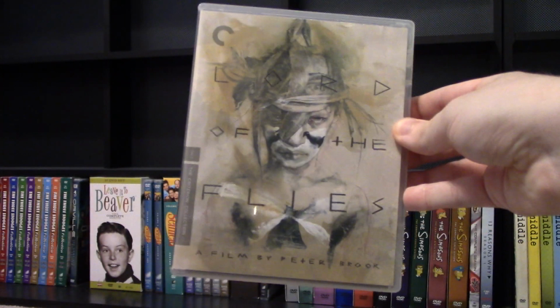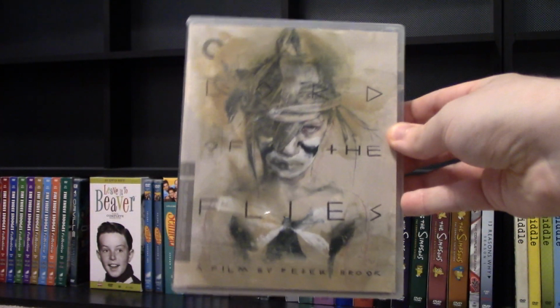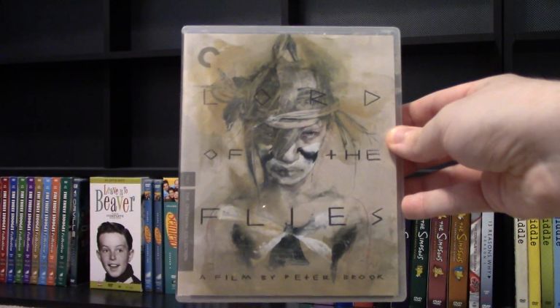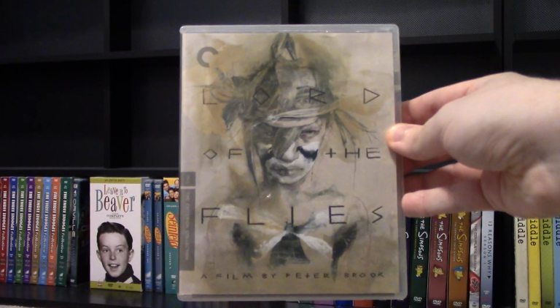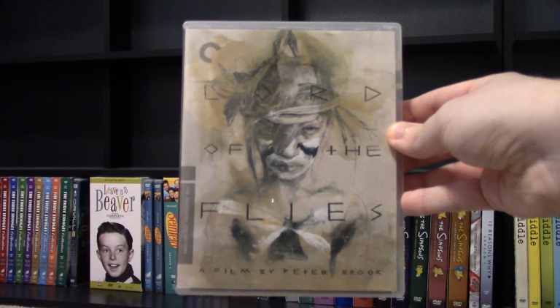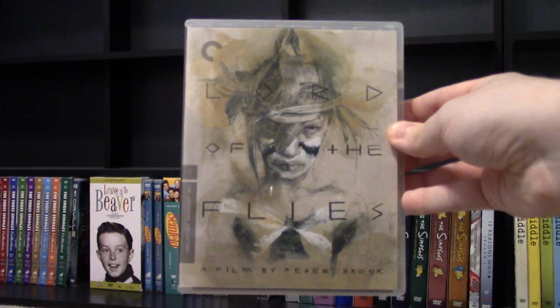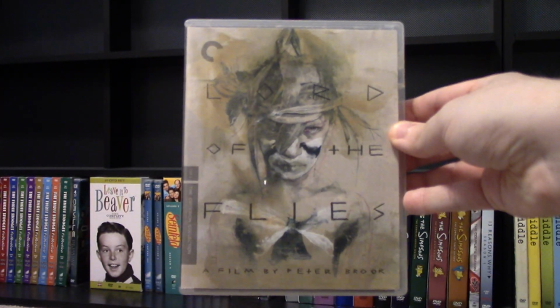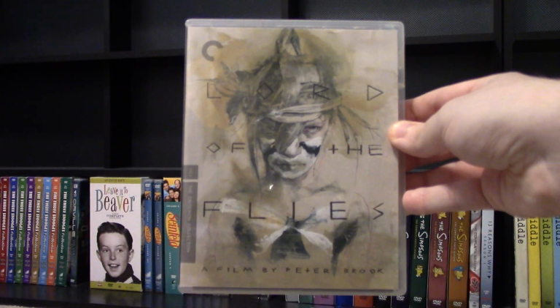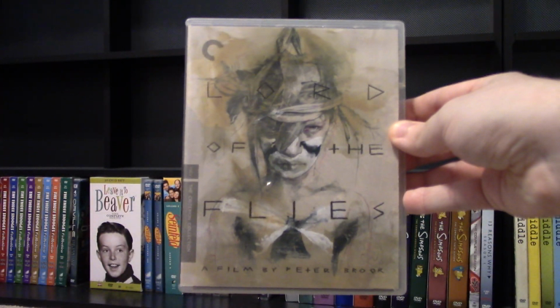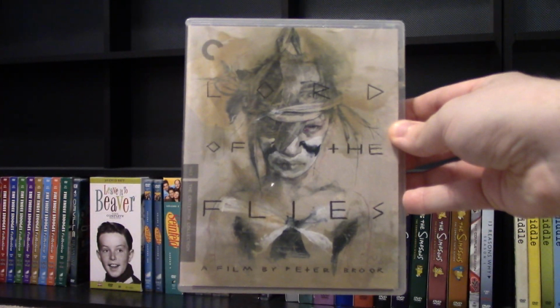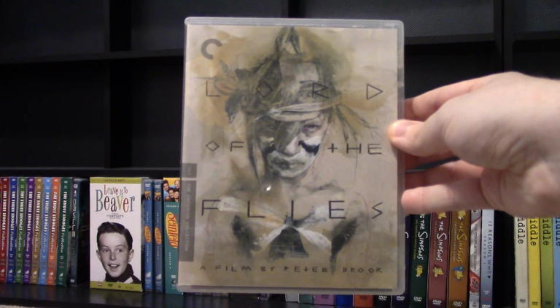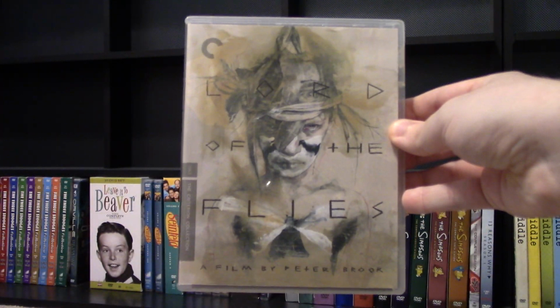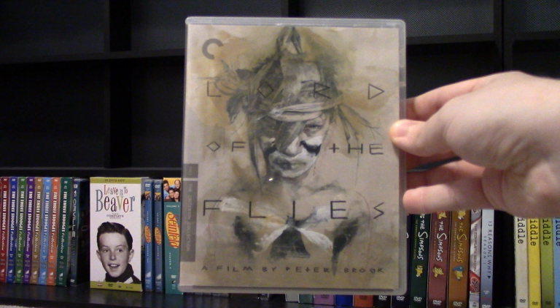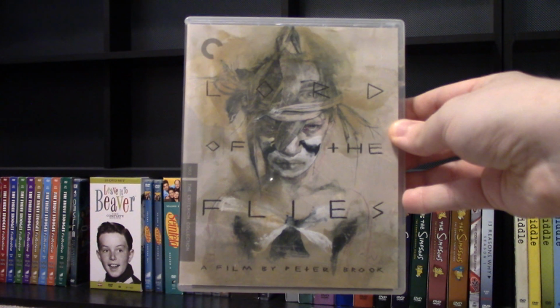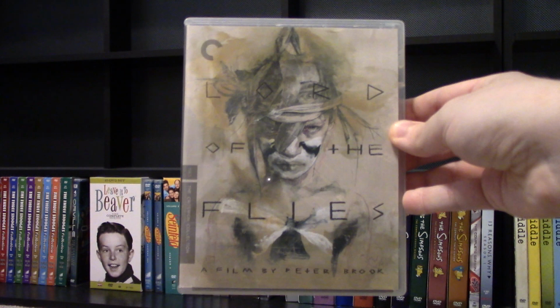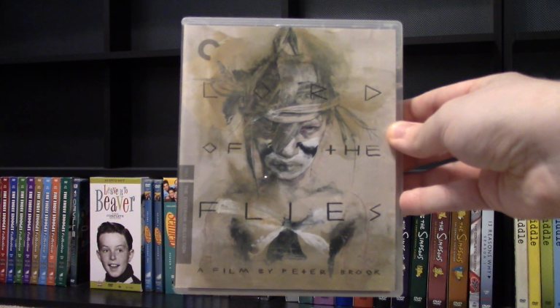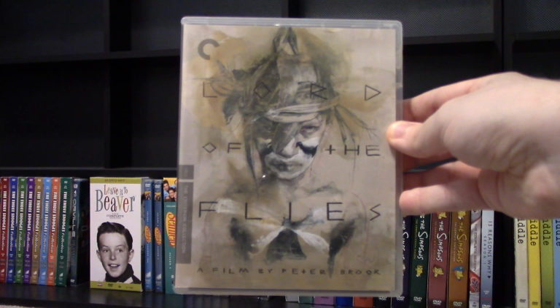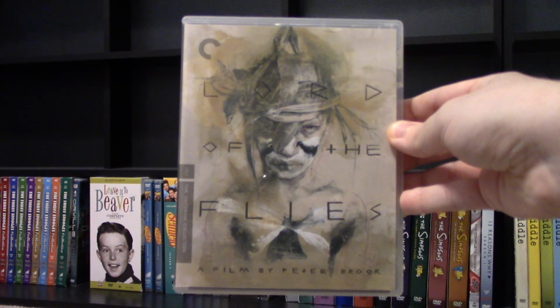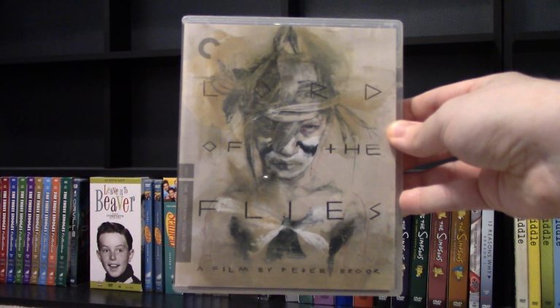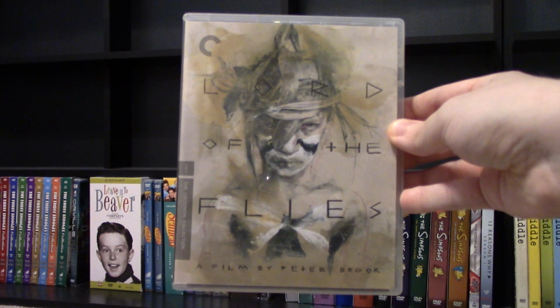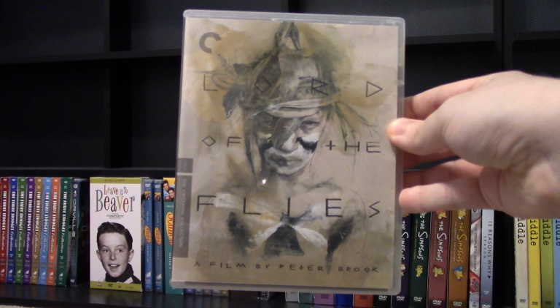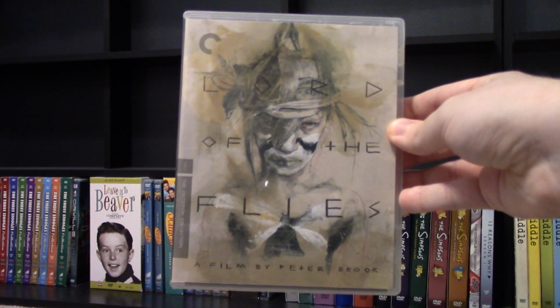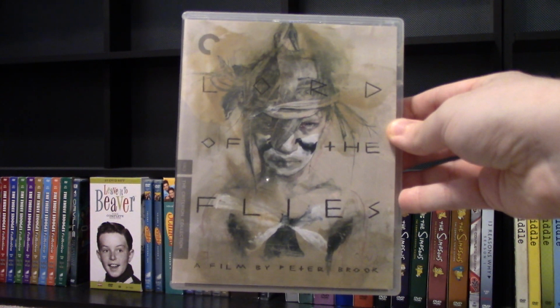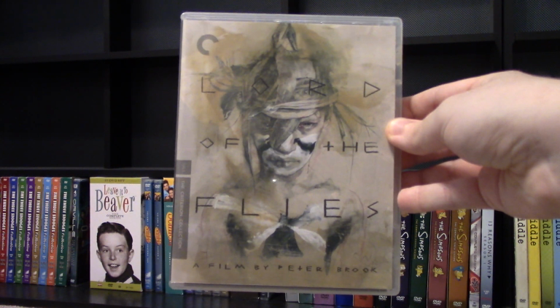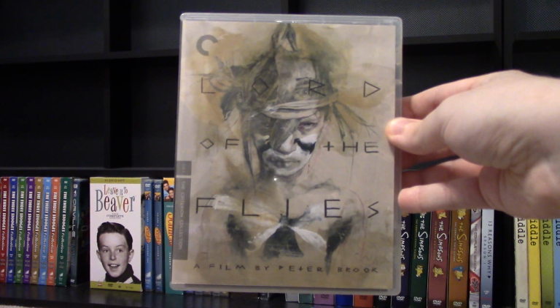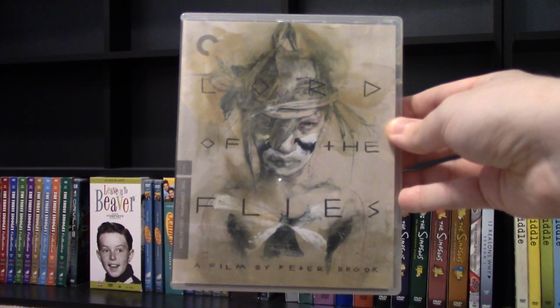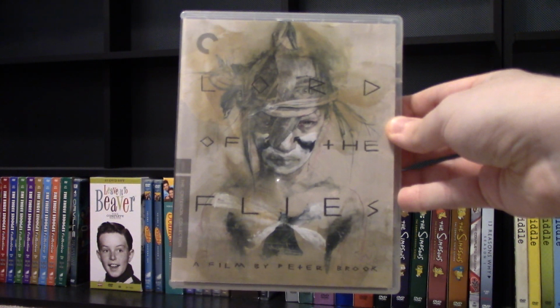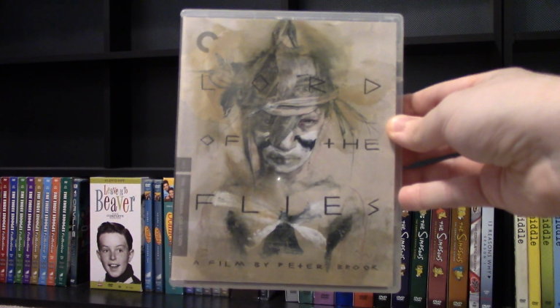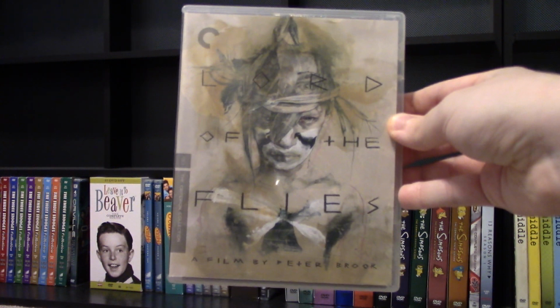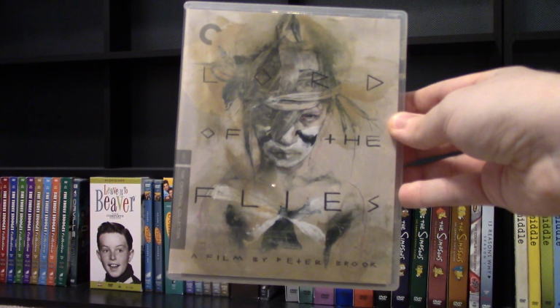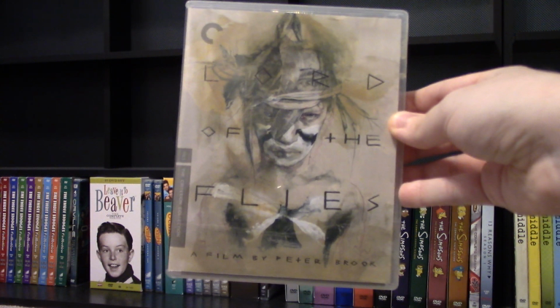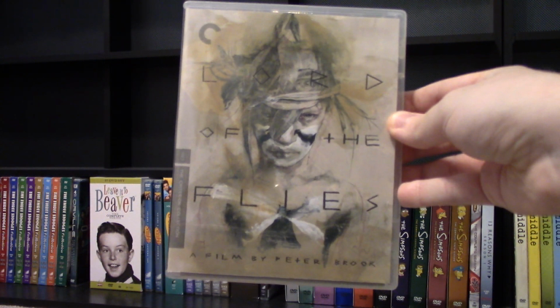Yeah, that was just my quick unboxing of Lord of the Flies, the Criterion Blu-ray. Hope y'all enjoyed this and I will see you all next time.